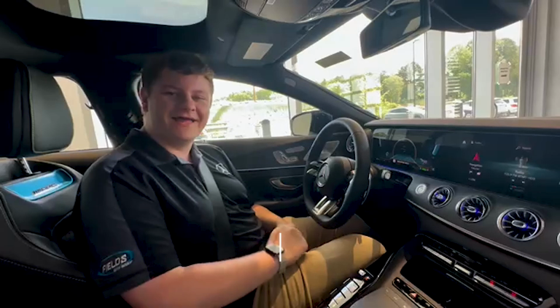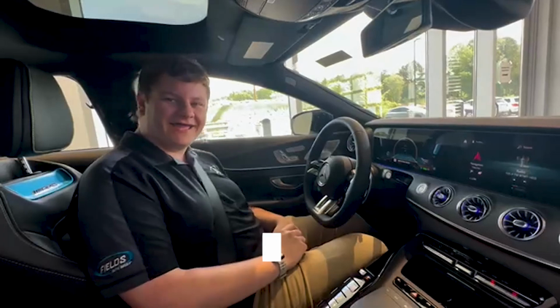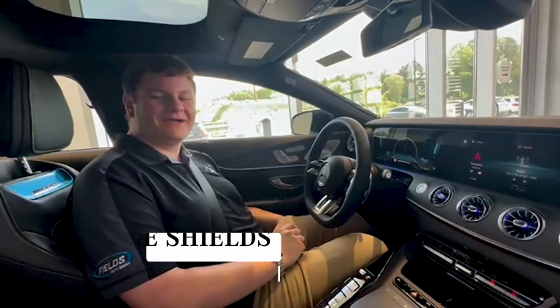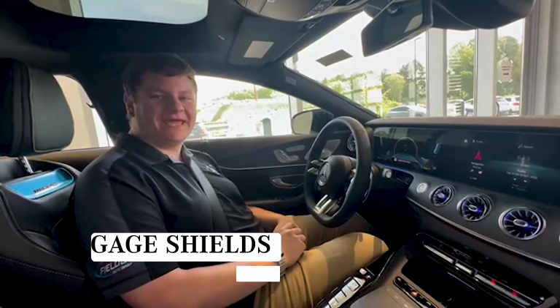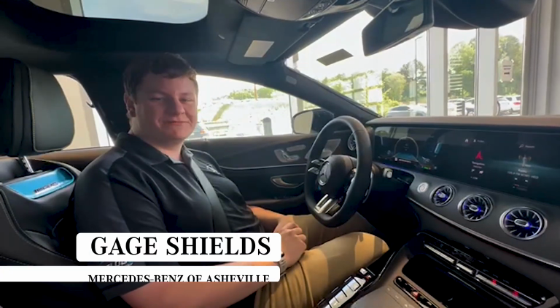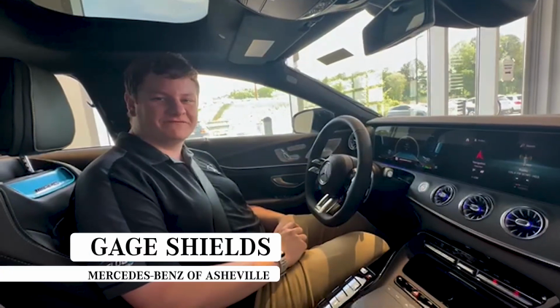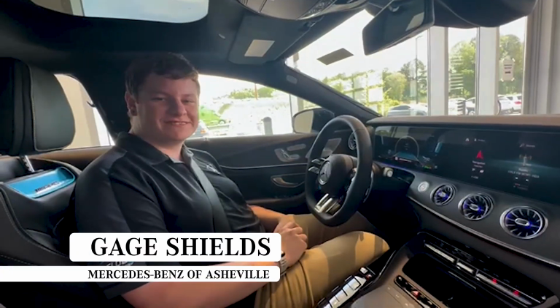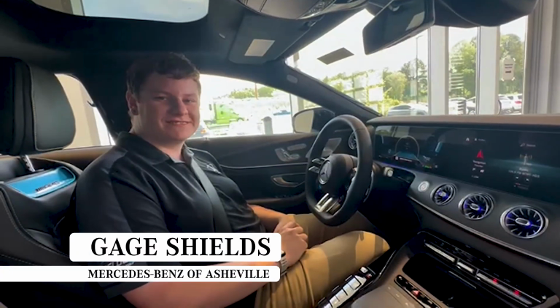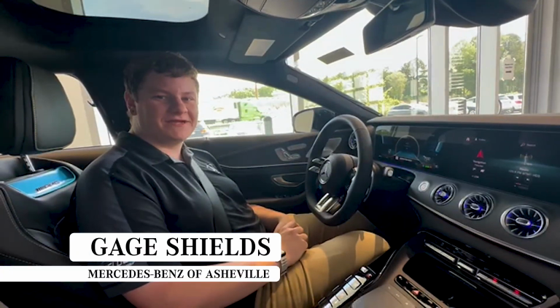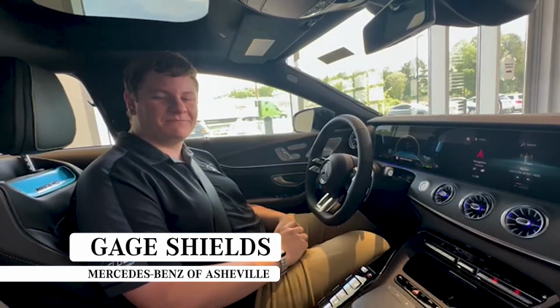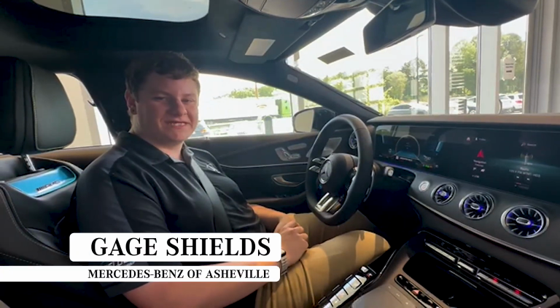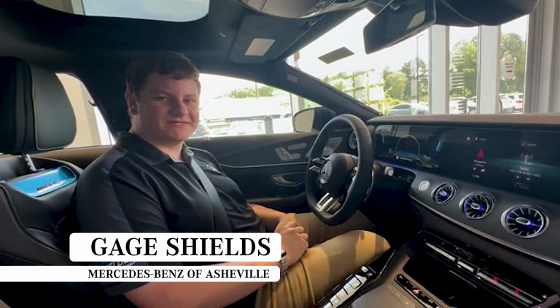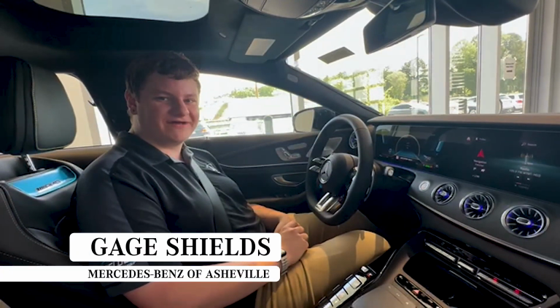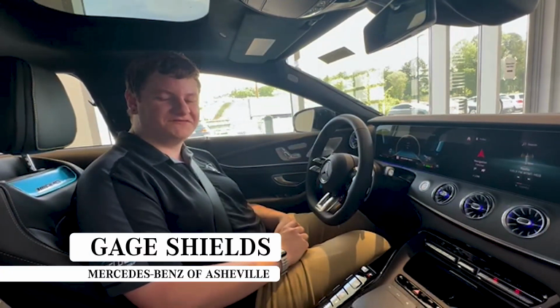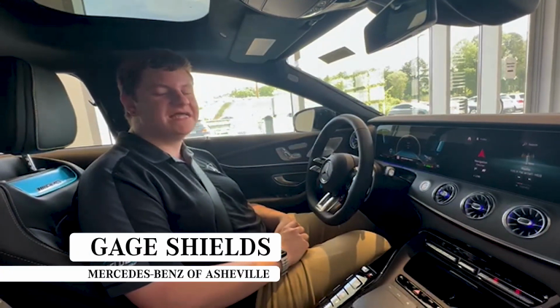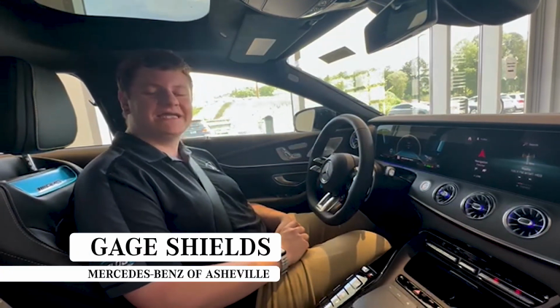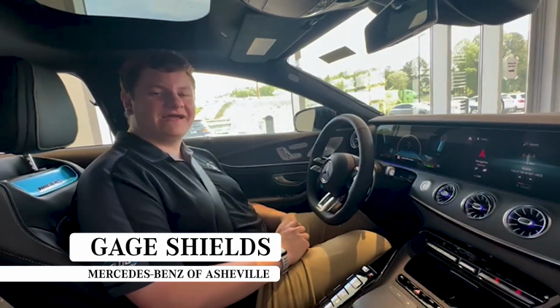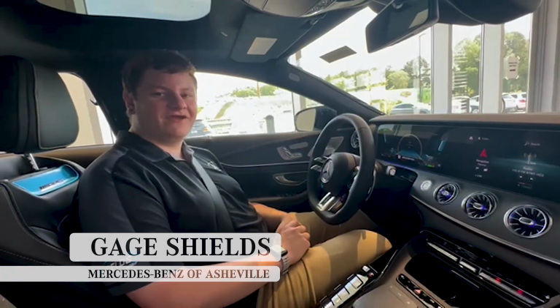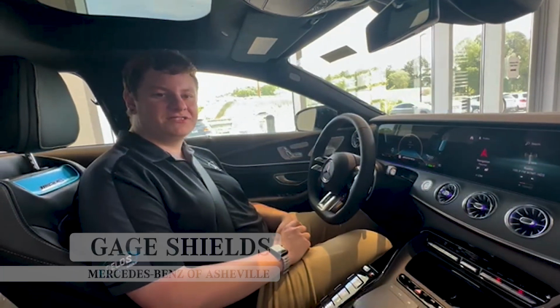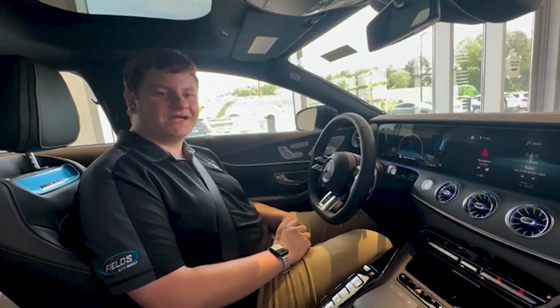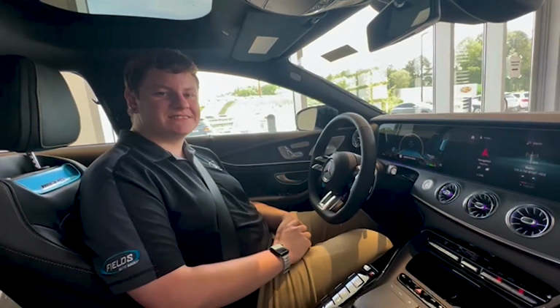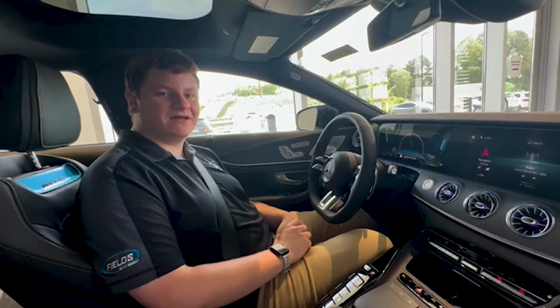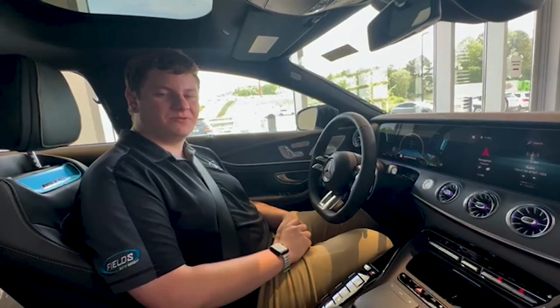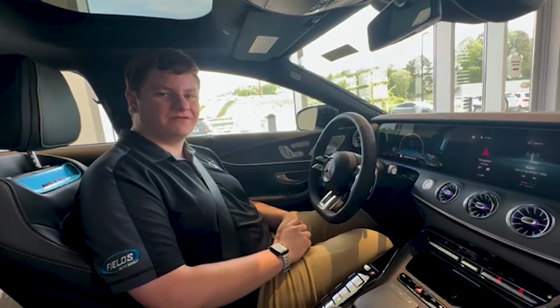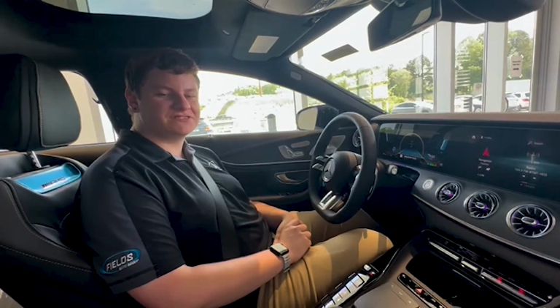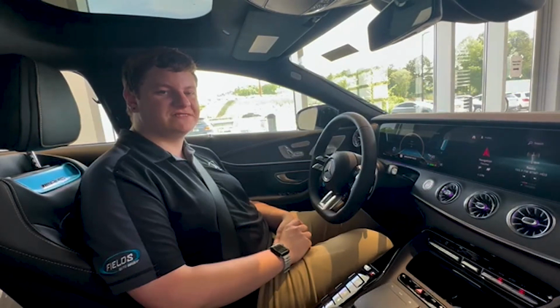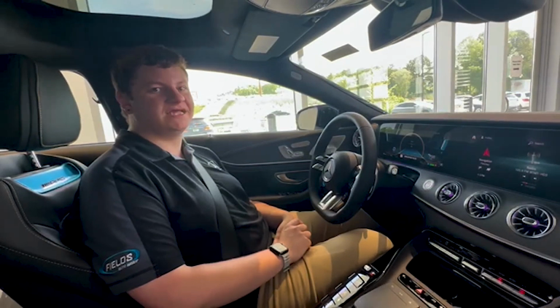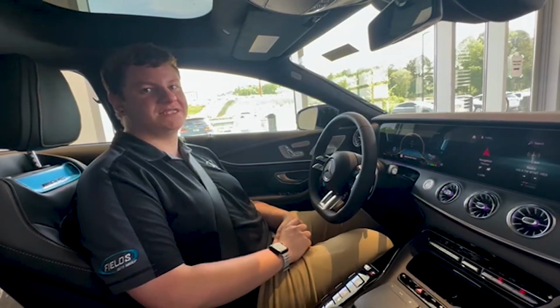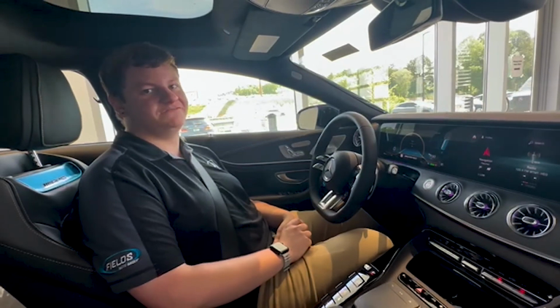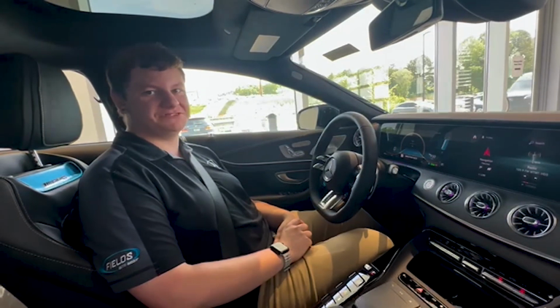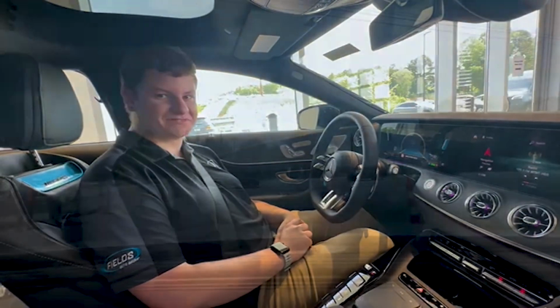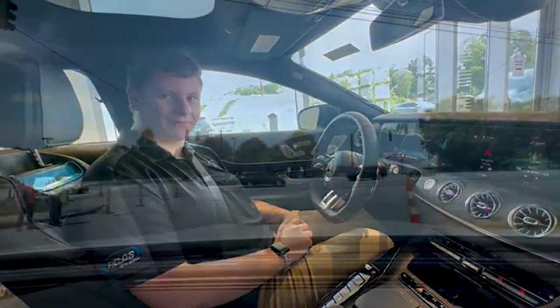Hey, I'm Gage. I'm a service assistant here at Mercedes-Benz of Asheville, and today I figured I'd show you guys how to pull in for service and get checked in for your service appointment.